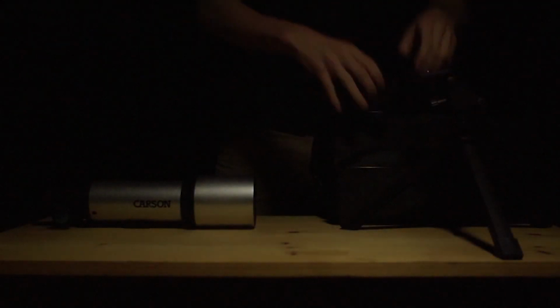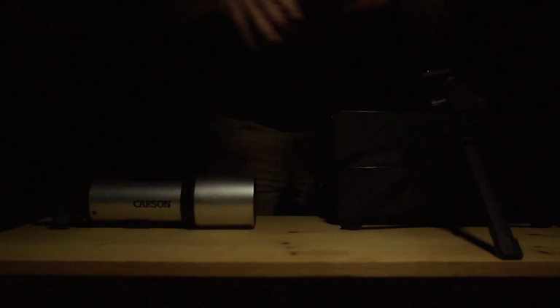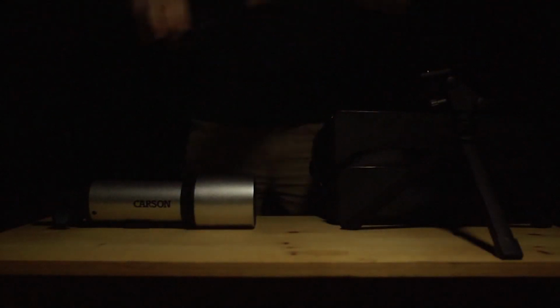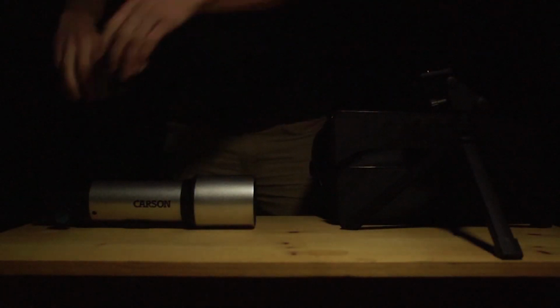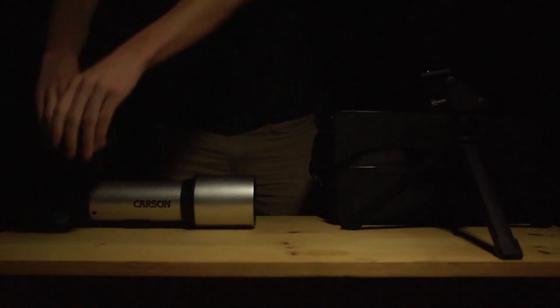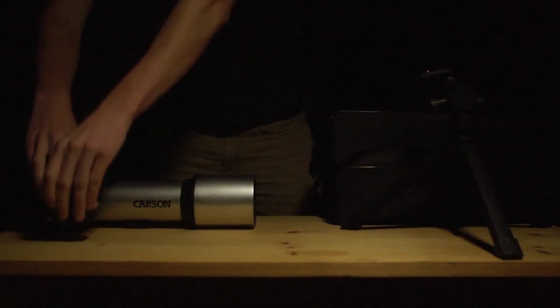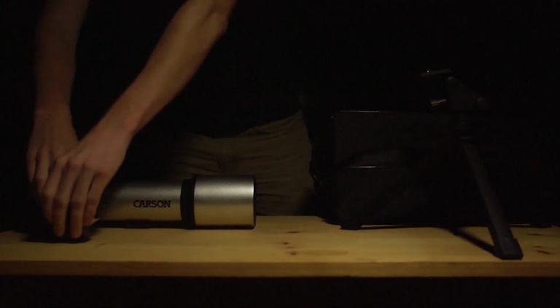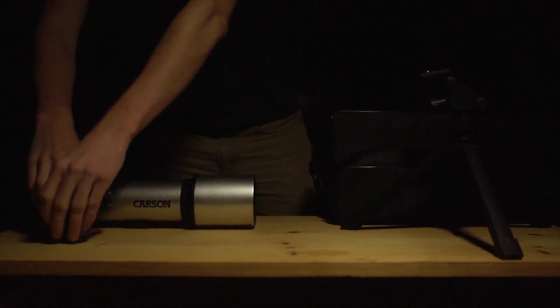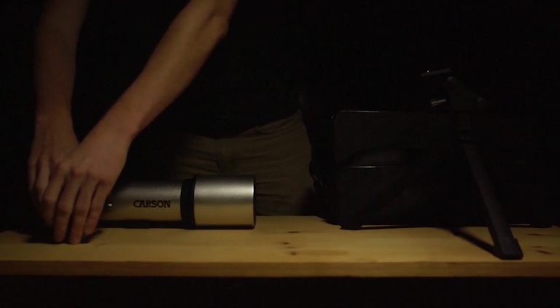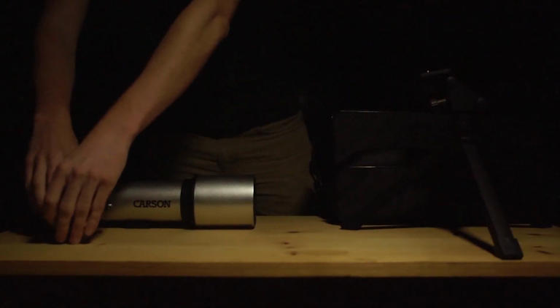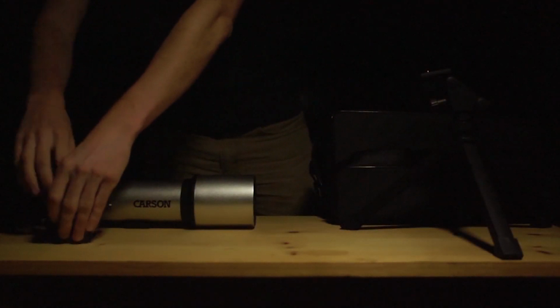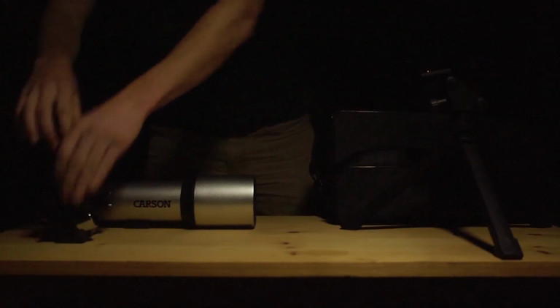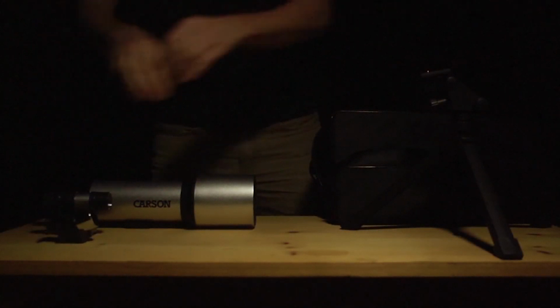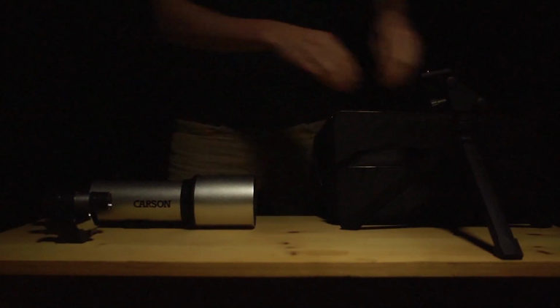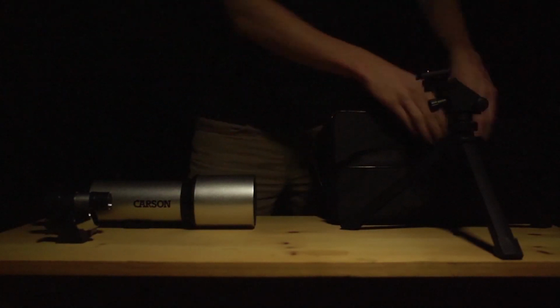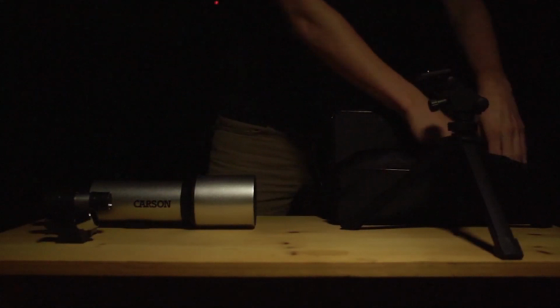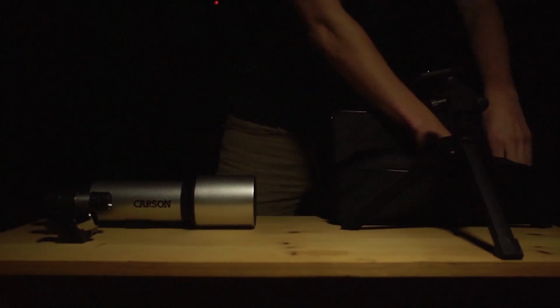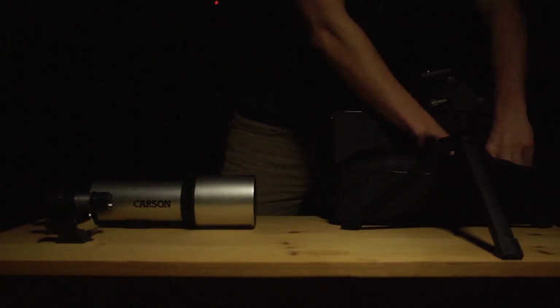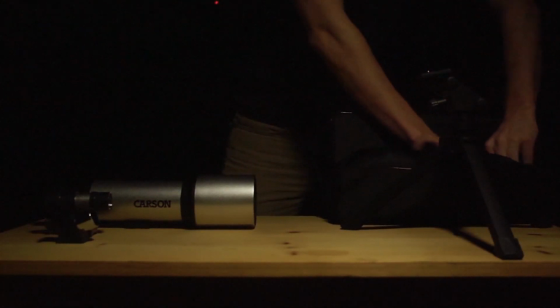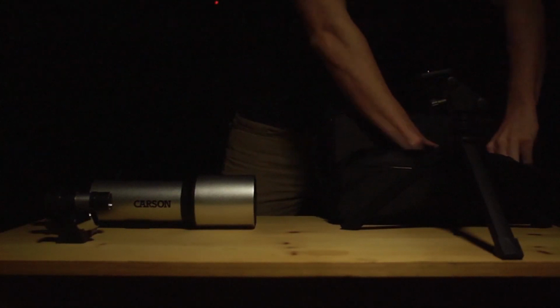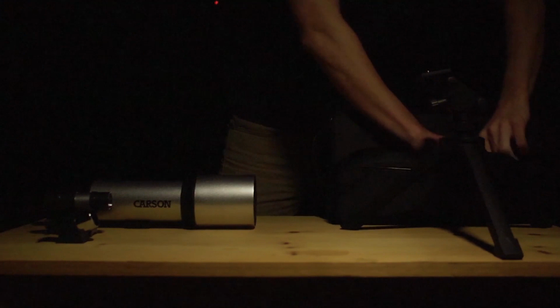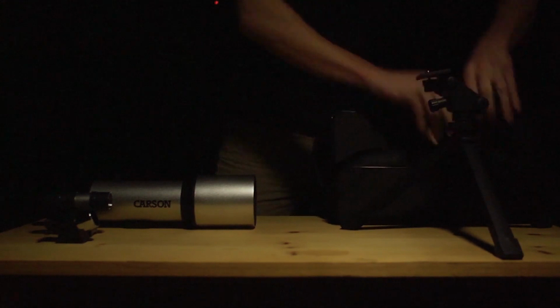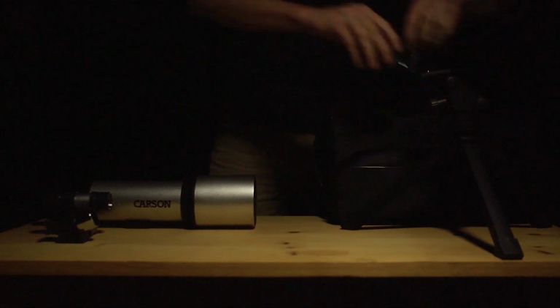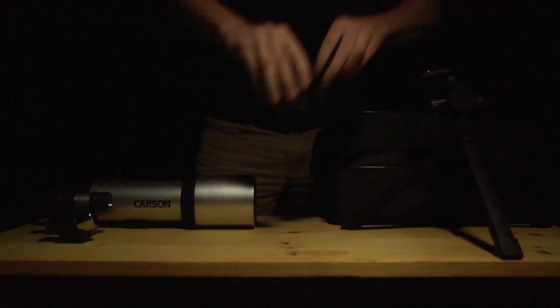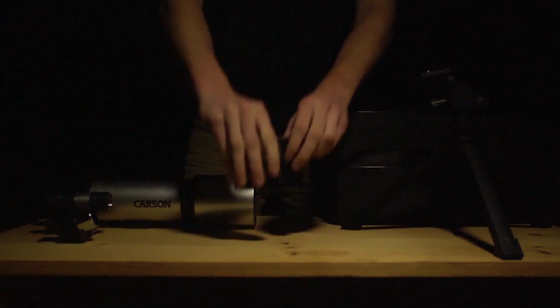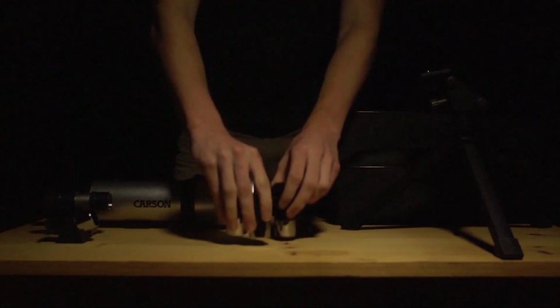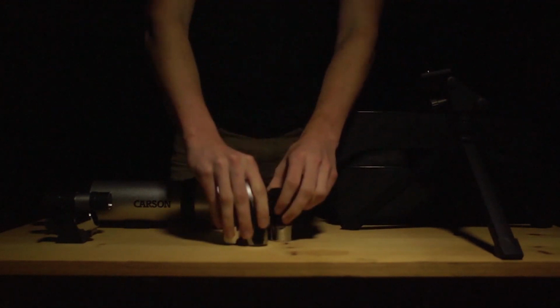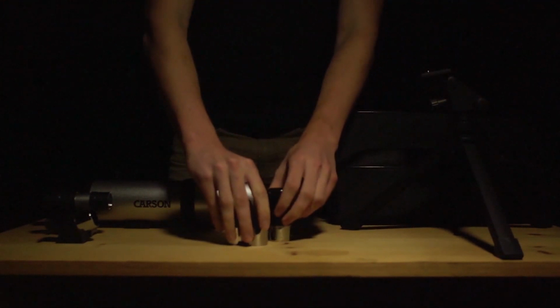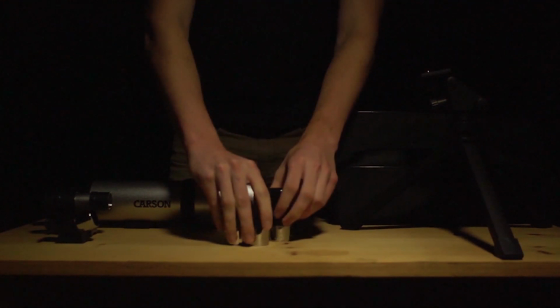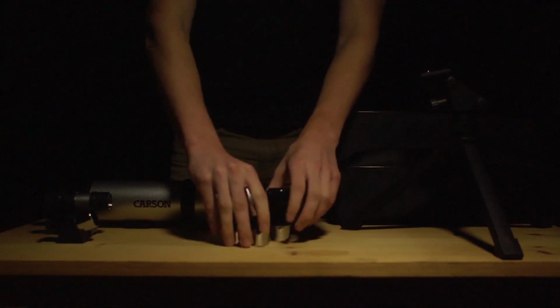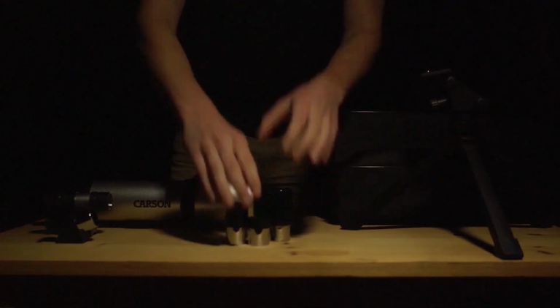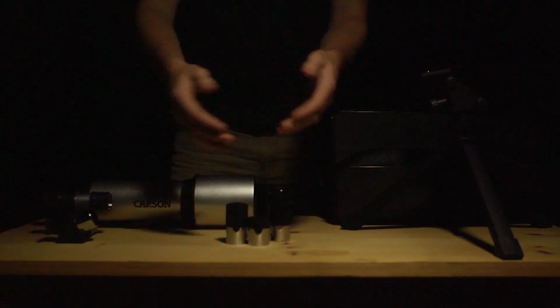Compact telescopes are great because they allow you to explore the sky without having to carry around a much larger telescope.